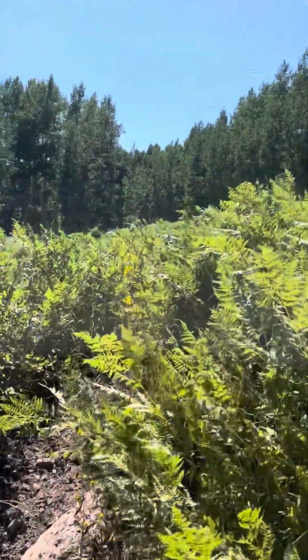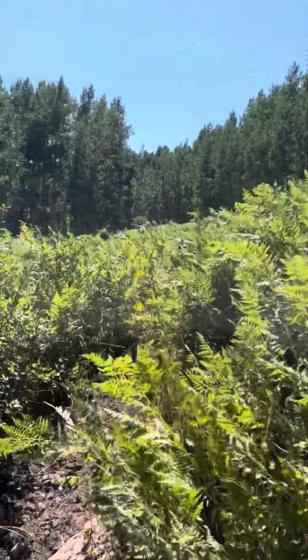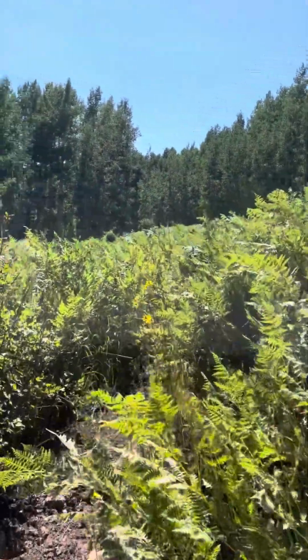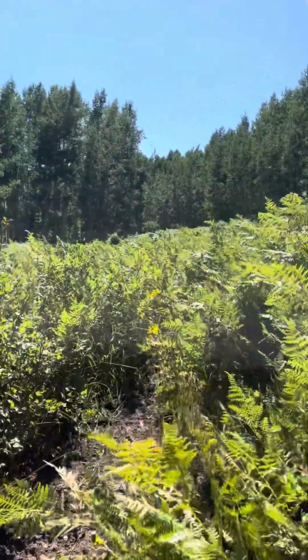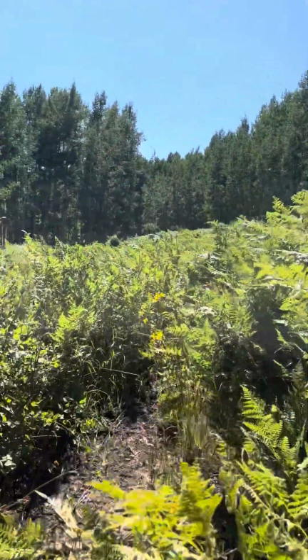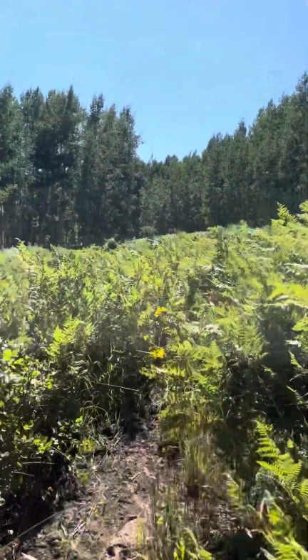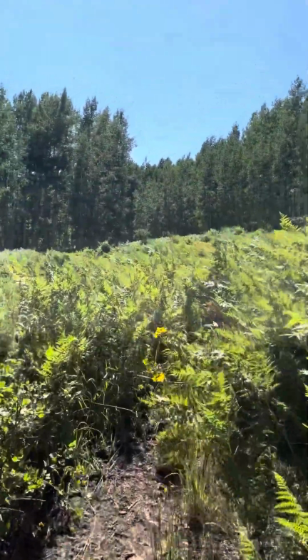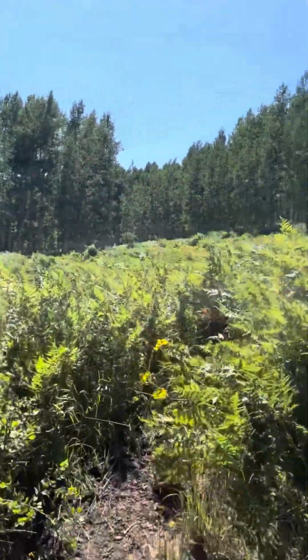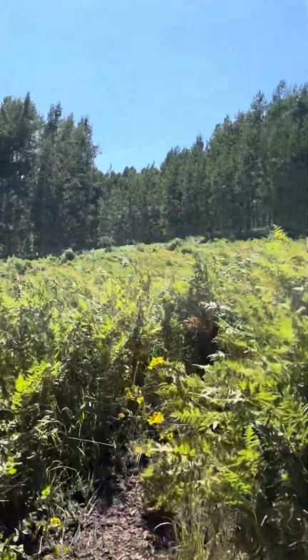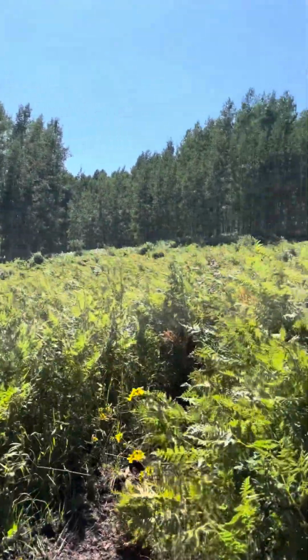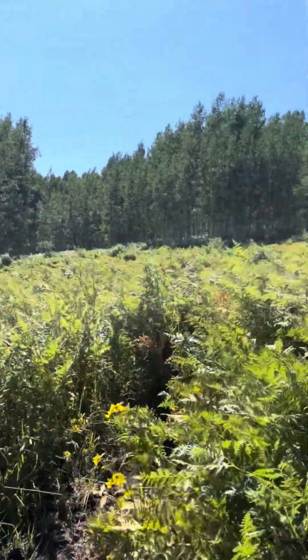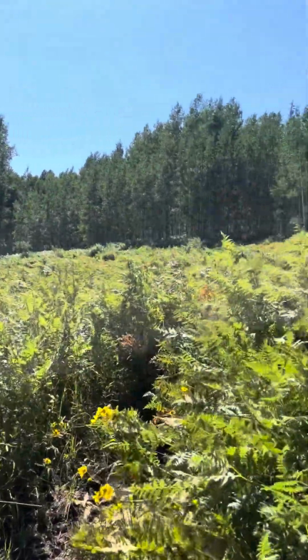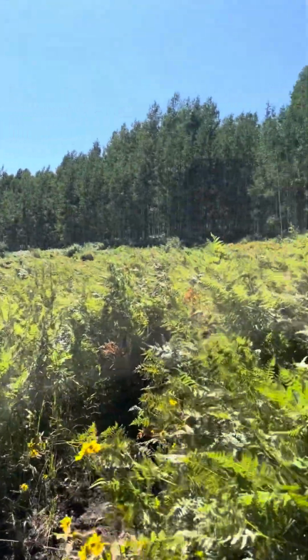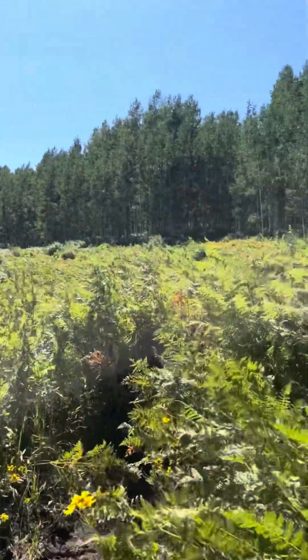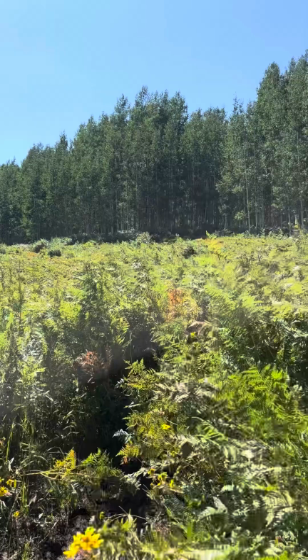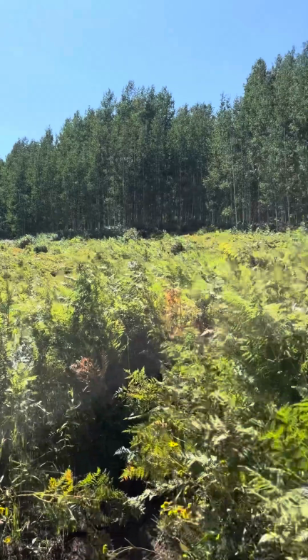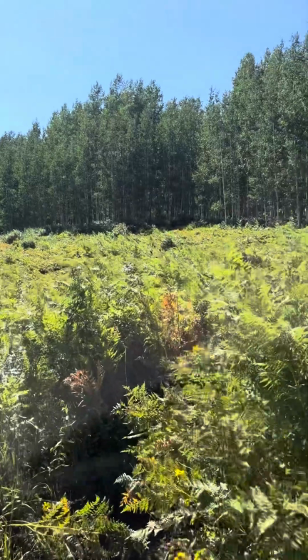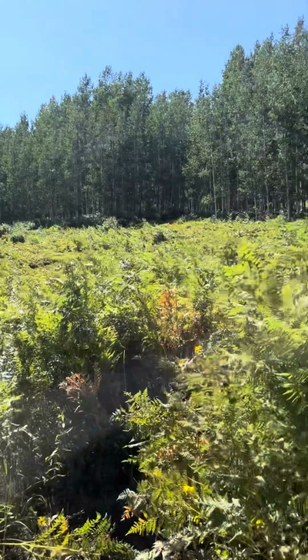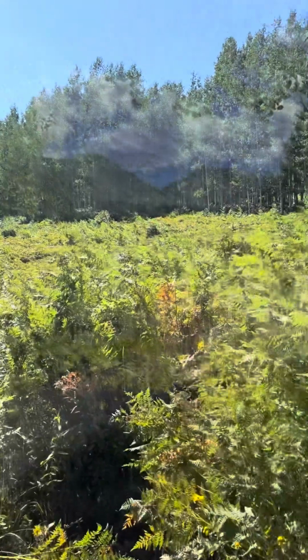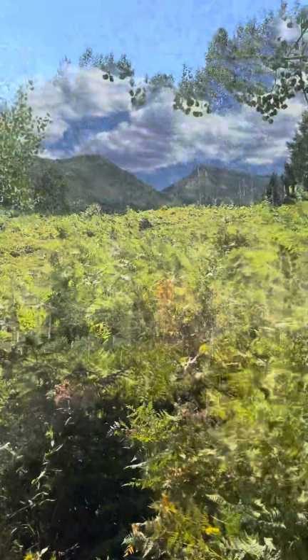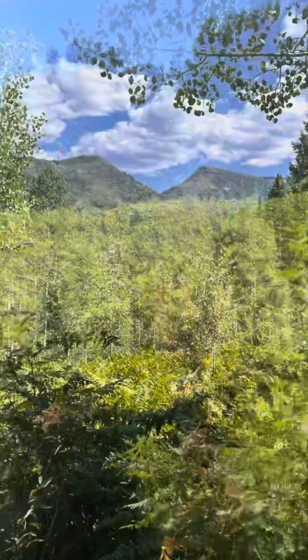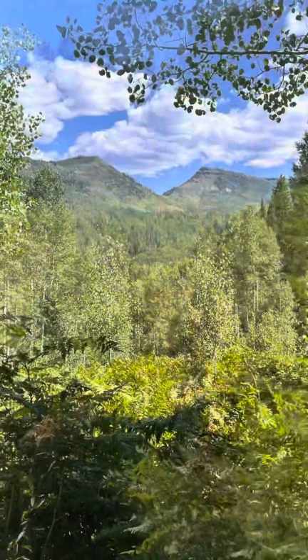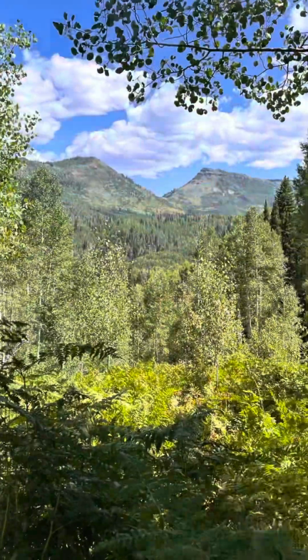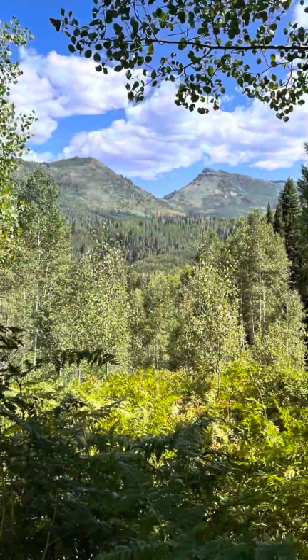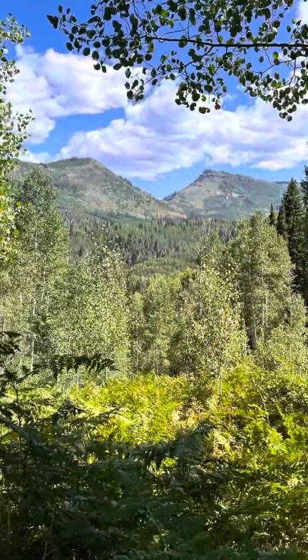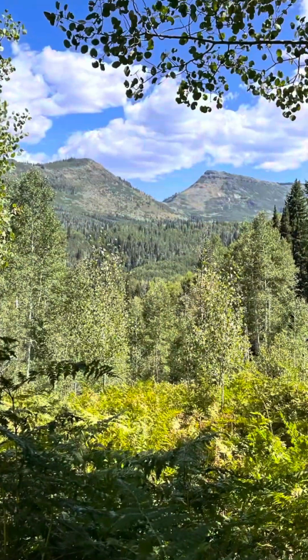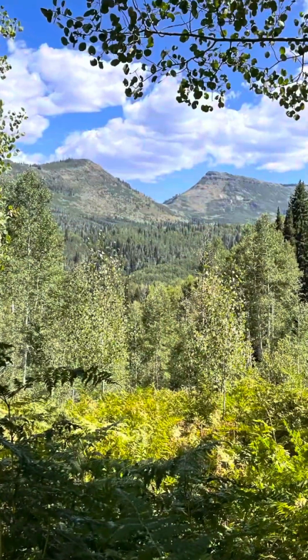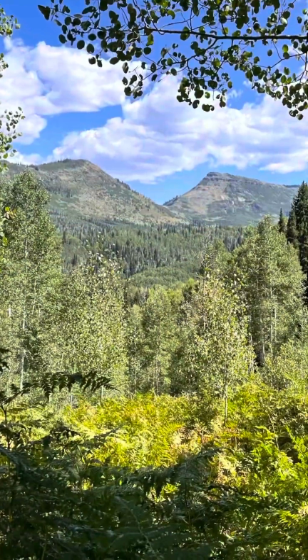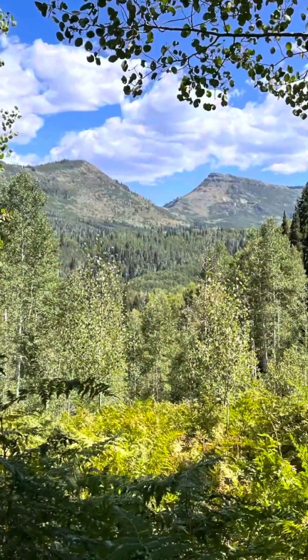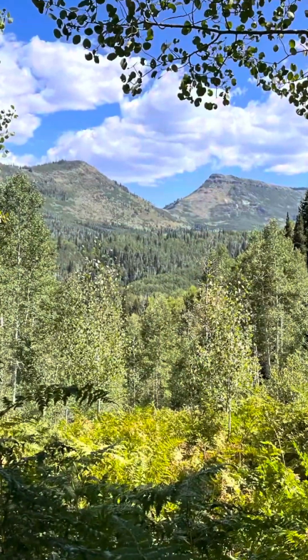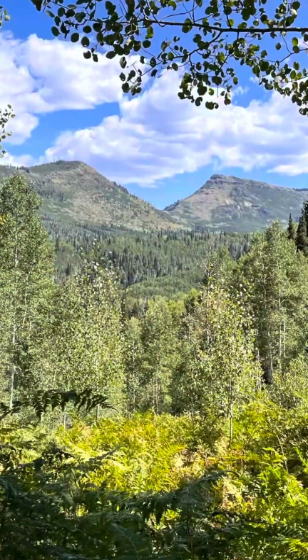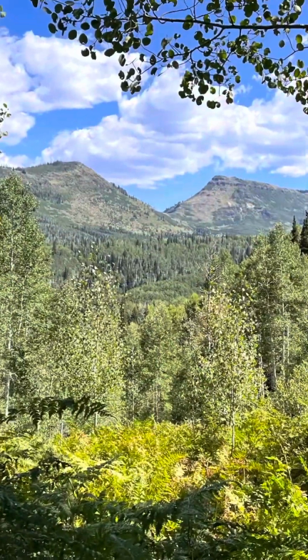Looks pretty skiable to me — nice meadows, not overly steep, just steep enough, especially in the spring.